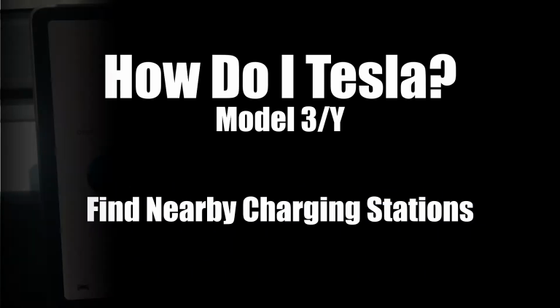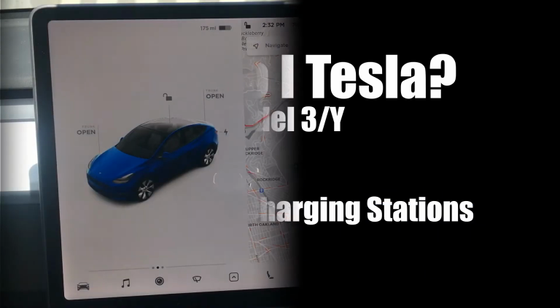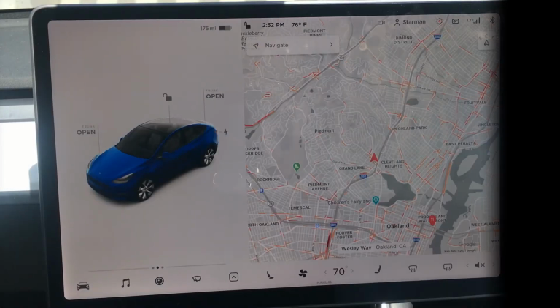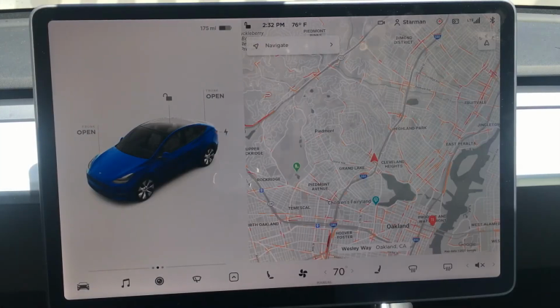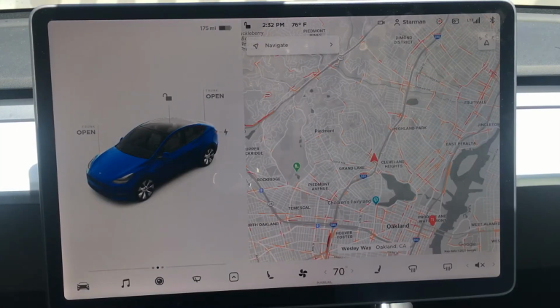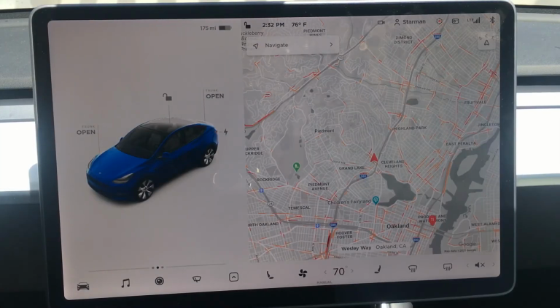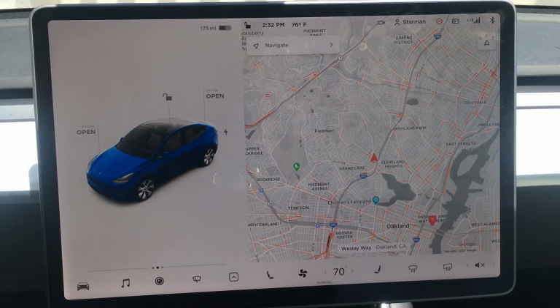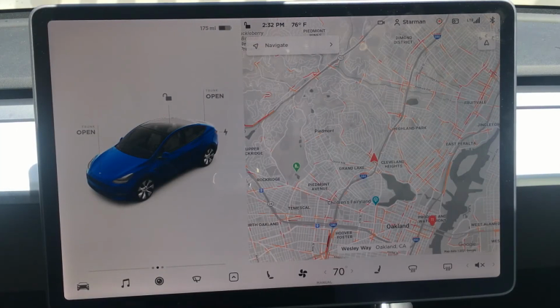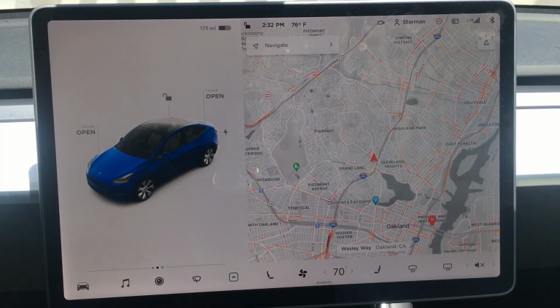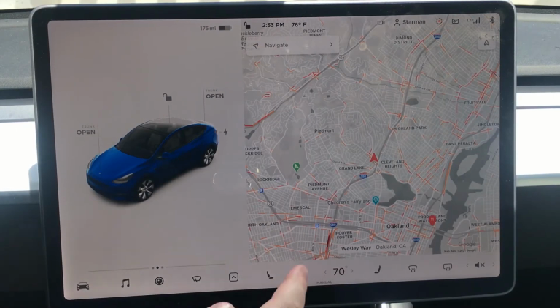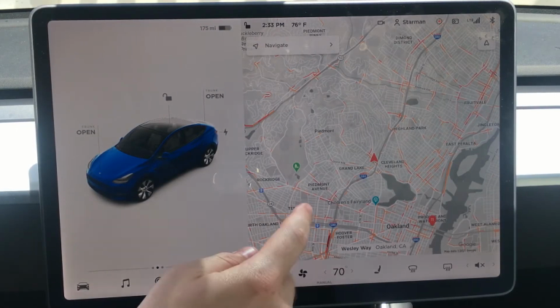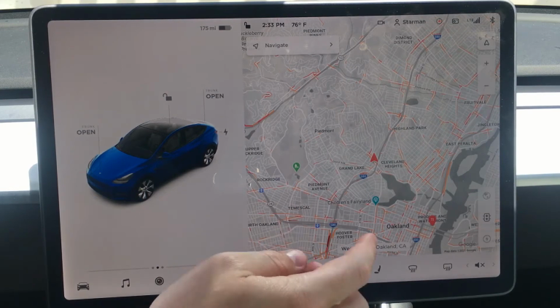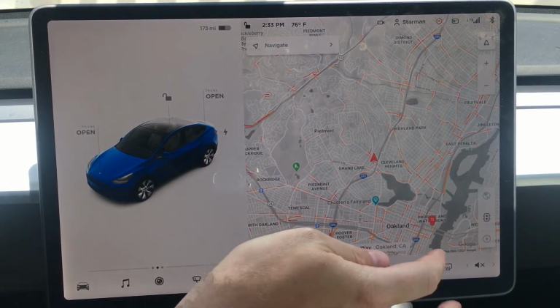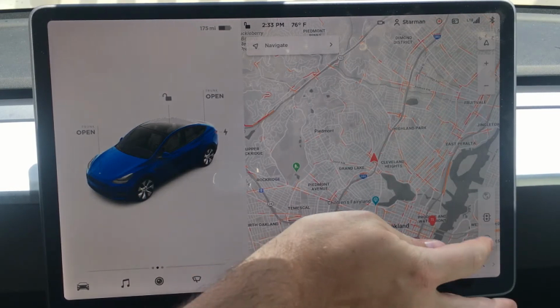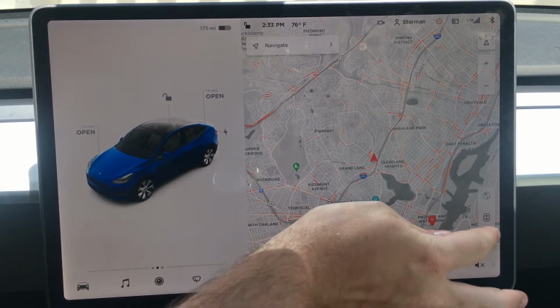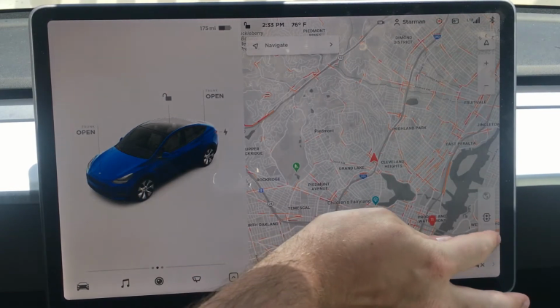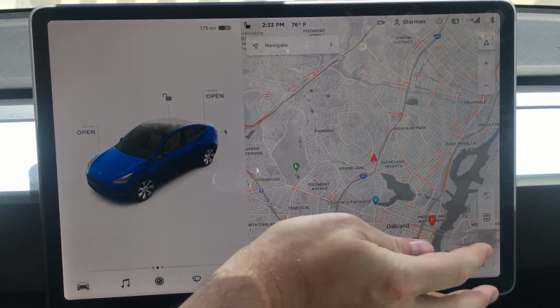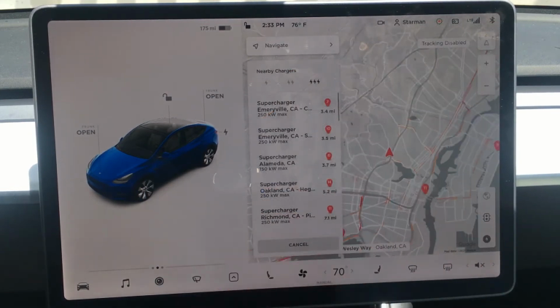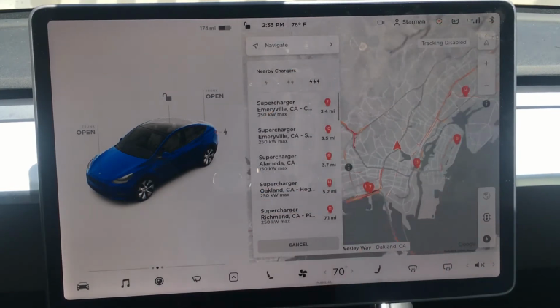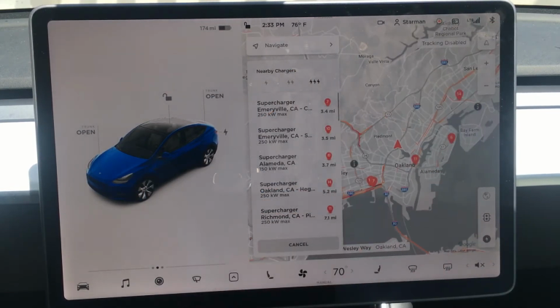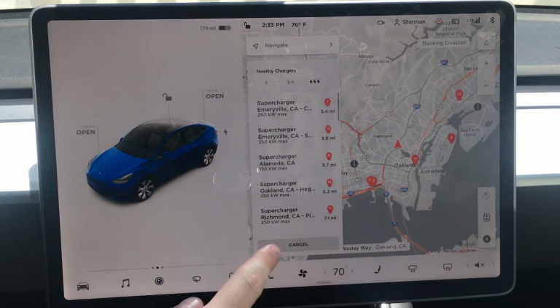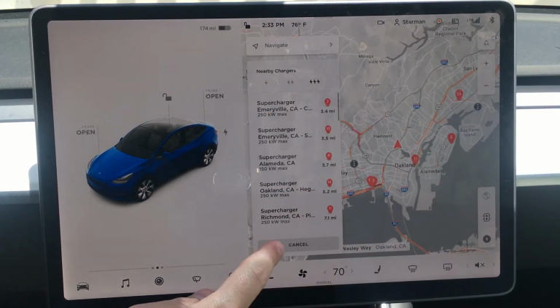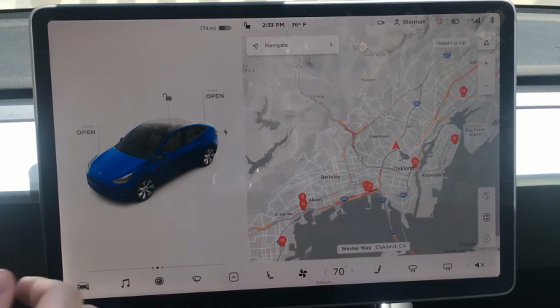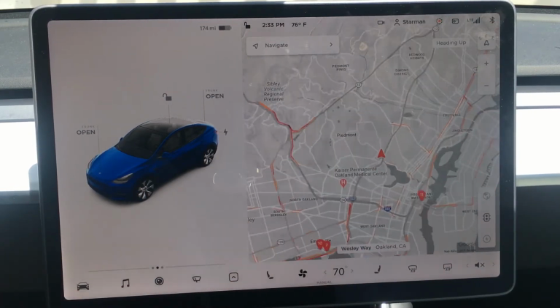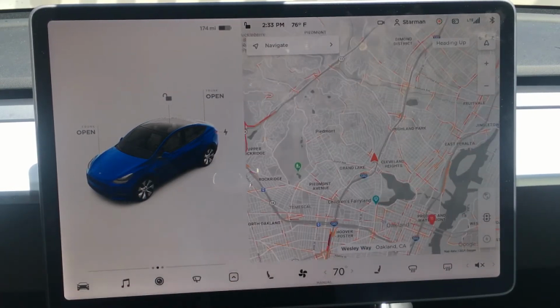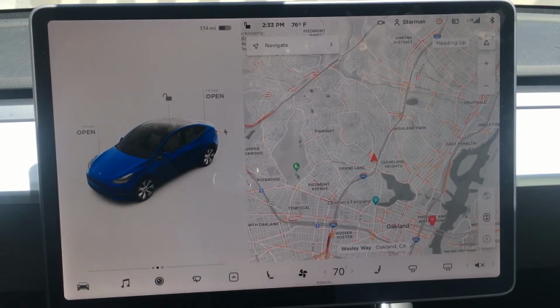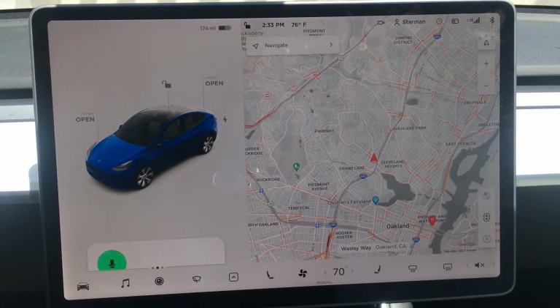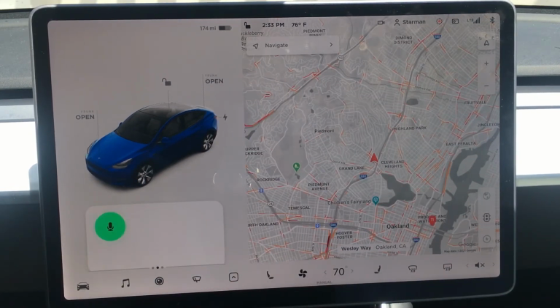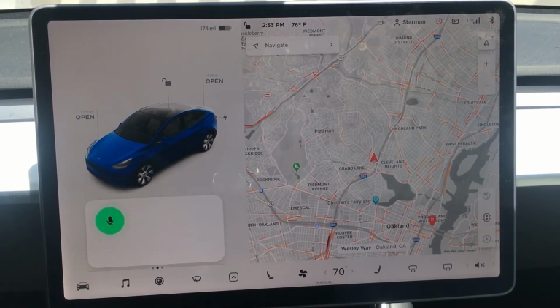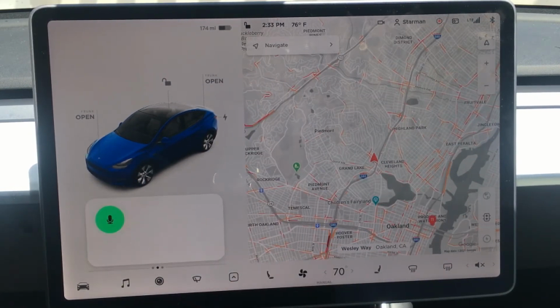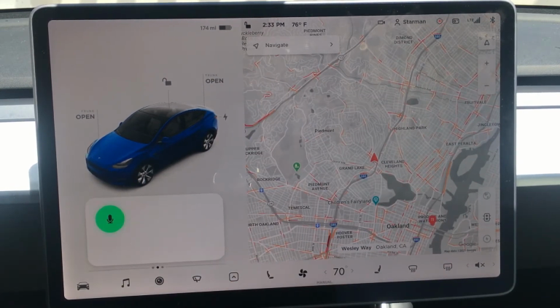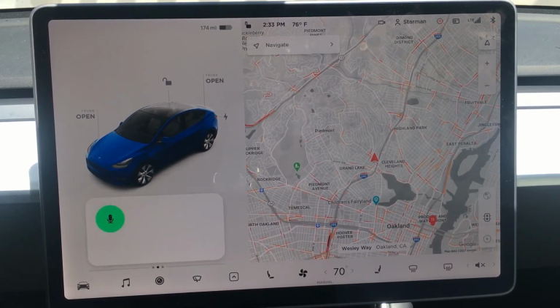To find charging stations near you, you can select the charging icon at the bottom right of your map, or you can say 'find me a supercharger.'